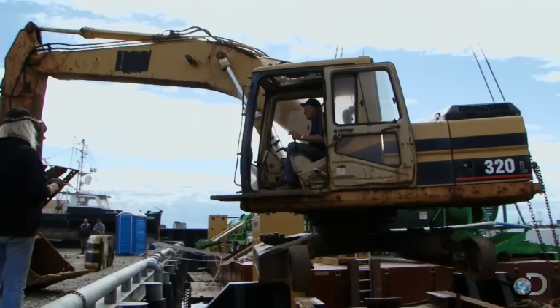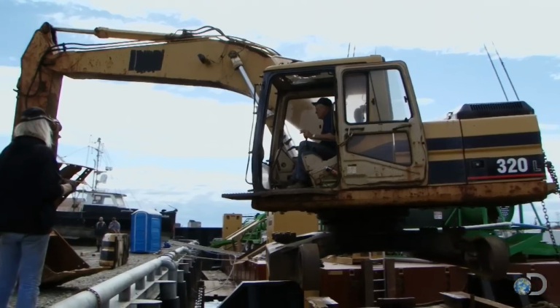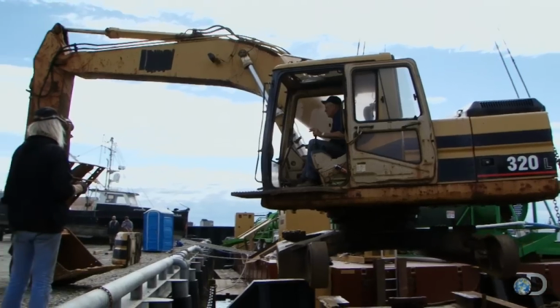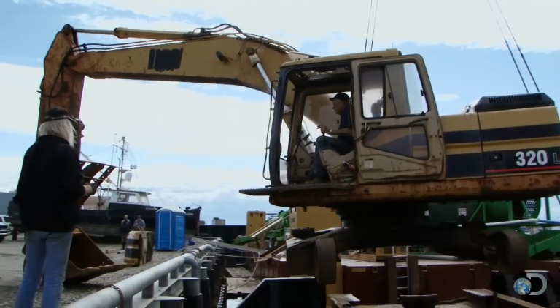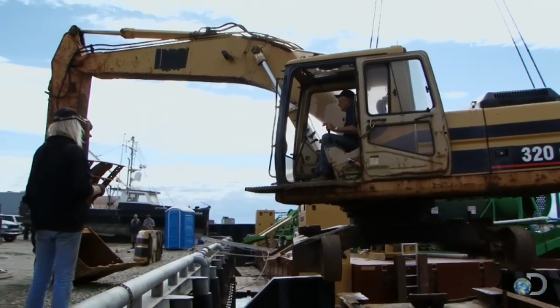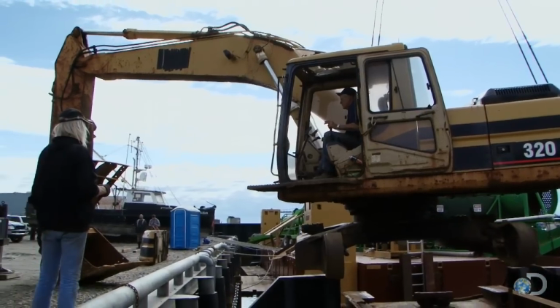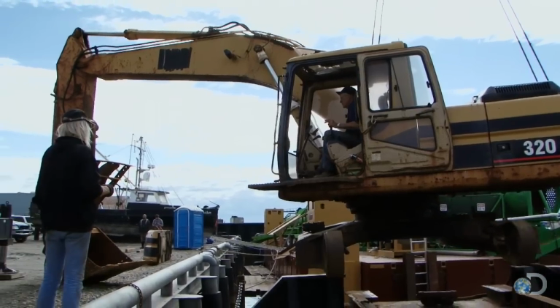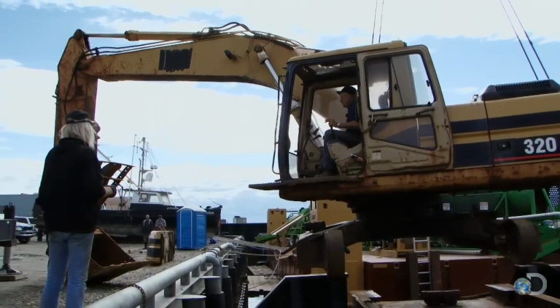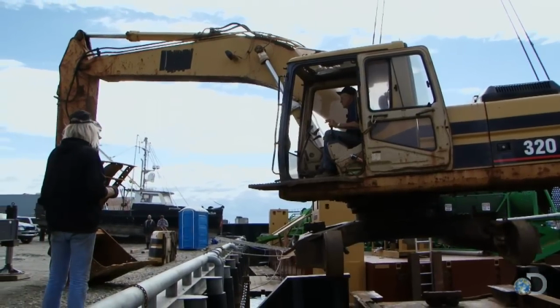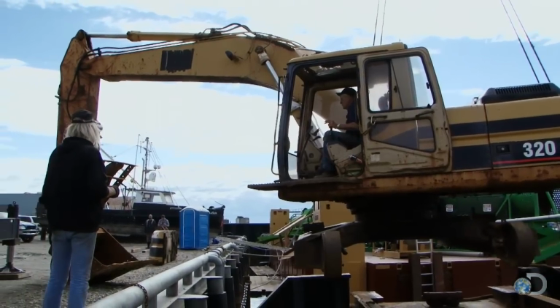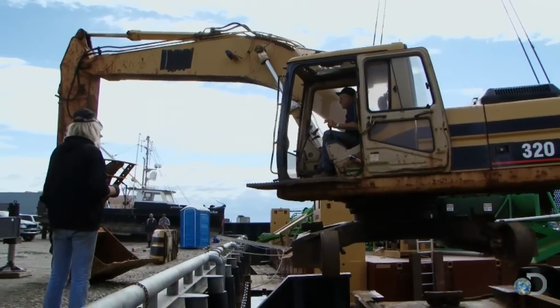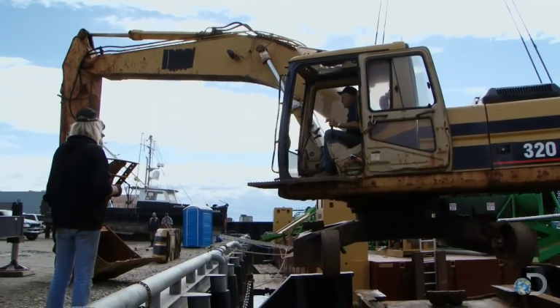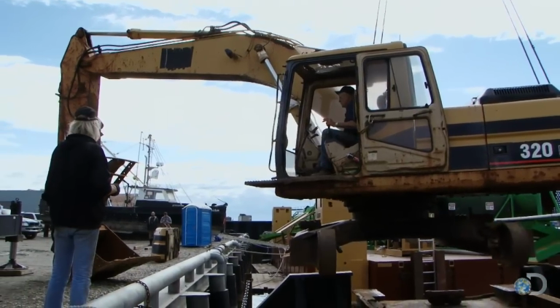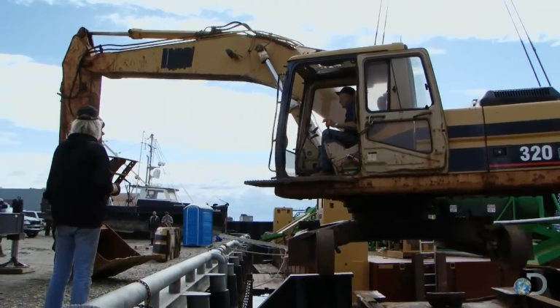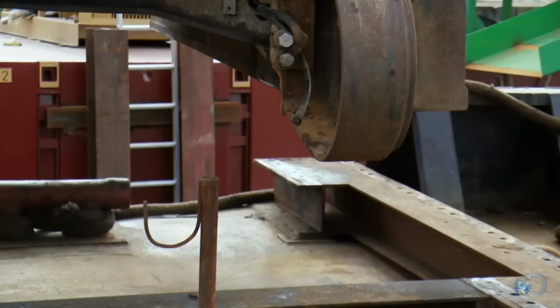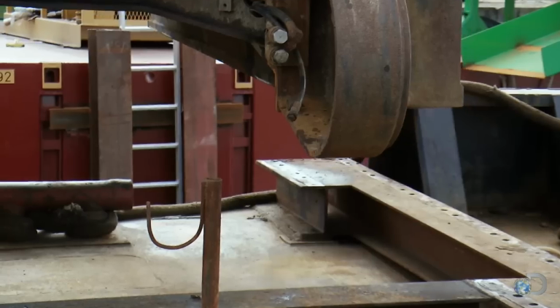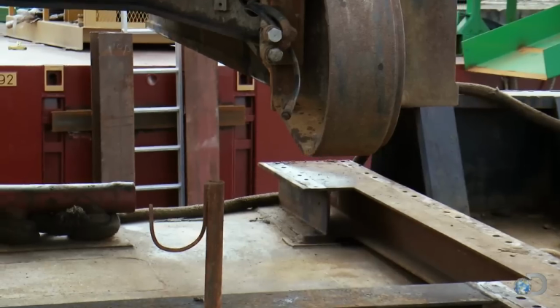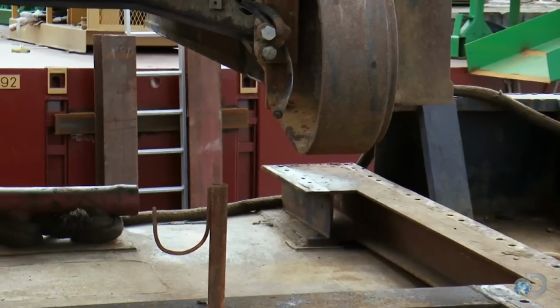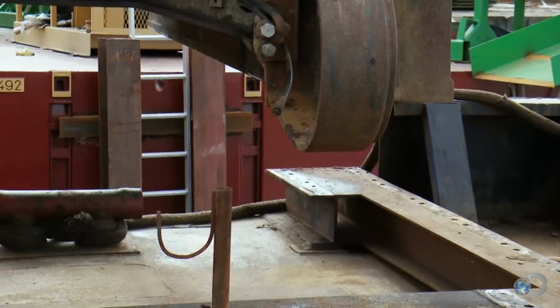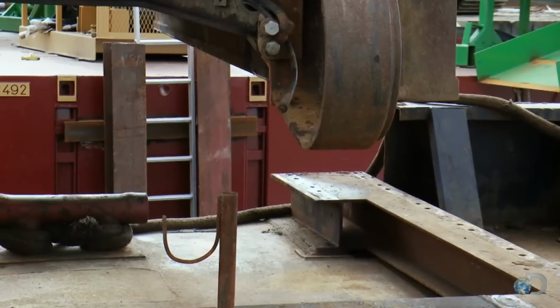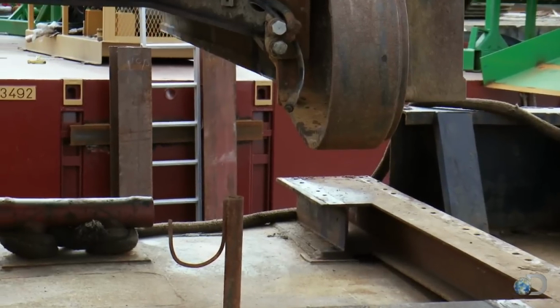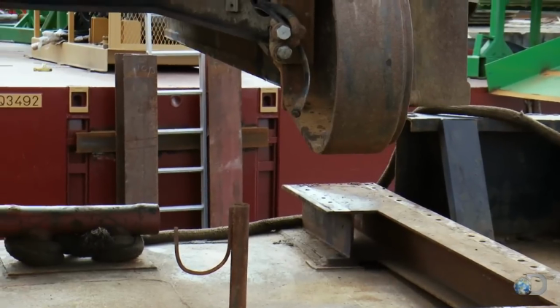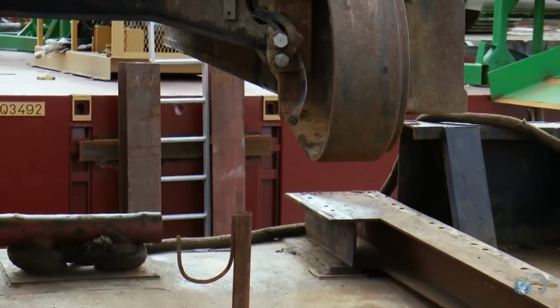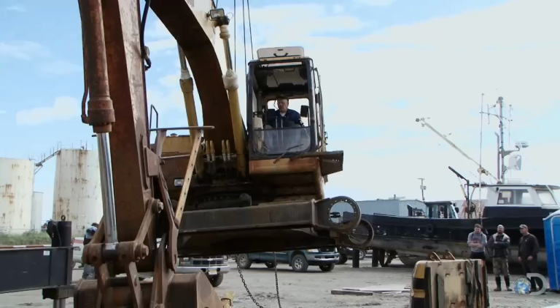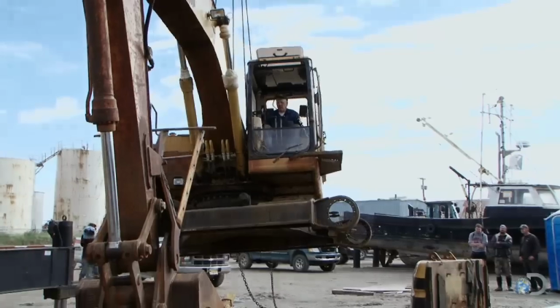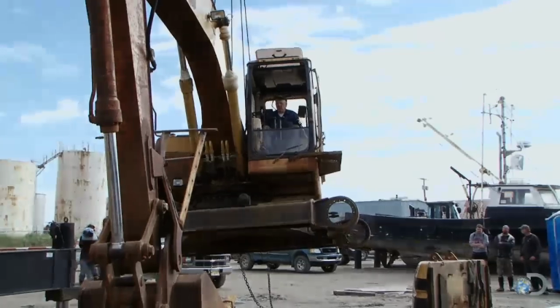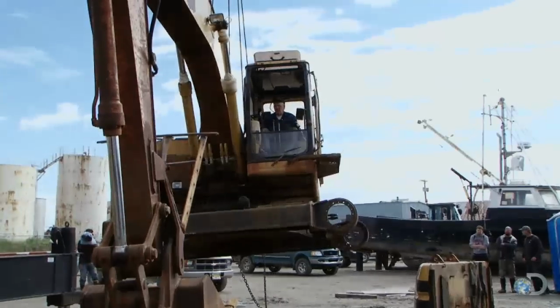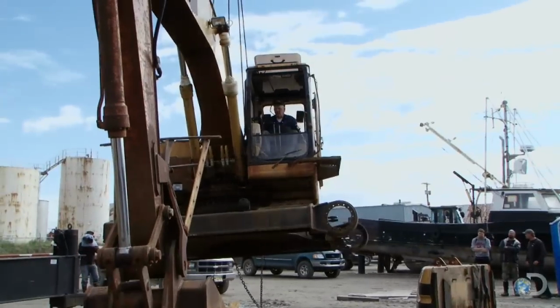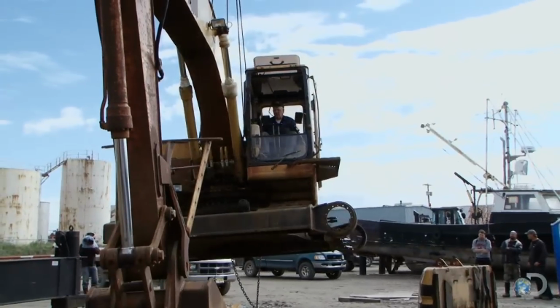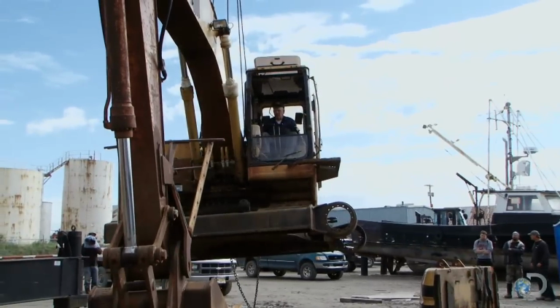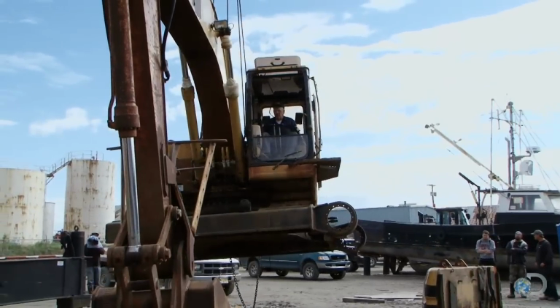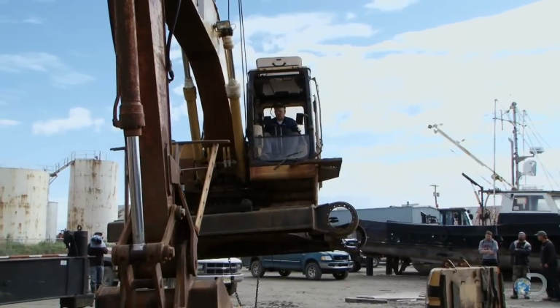We've got a piece of equipment that costs as much as a house. We don't want to tip it over and destroy it.